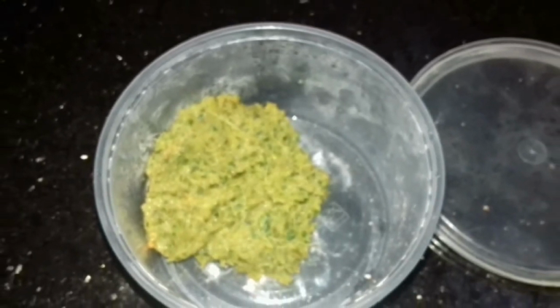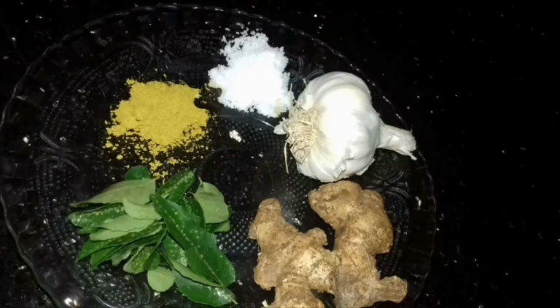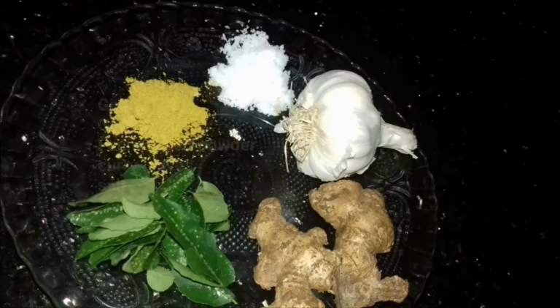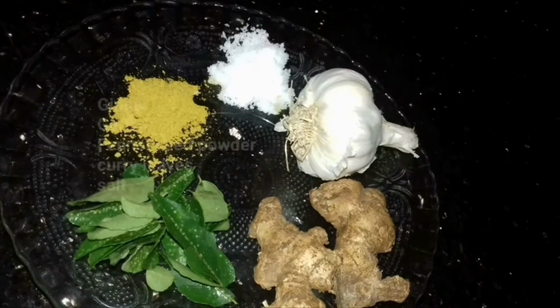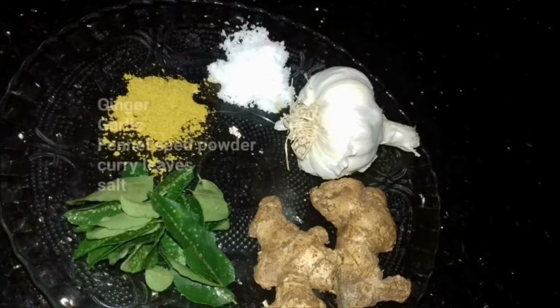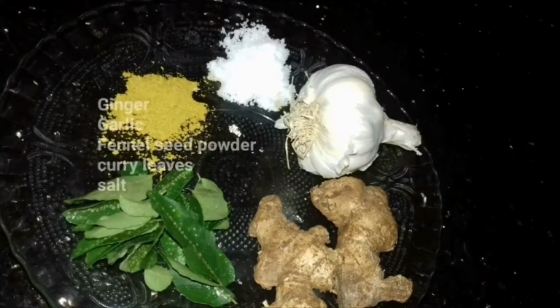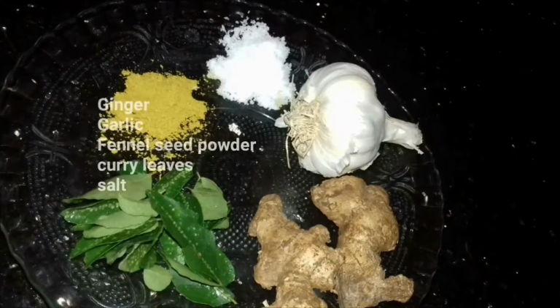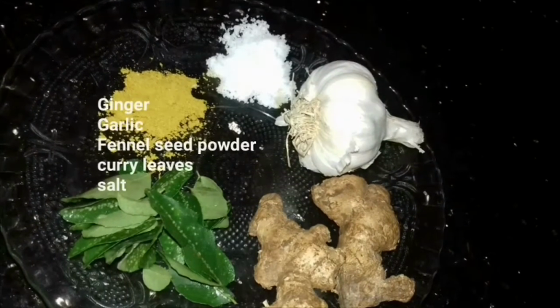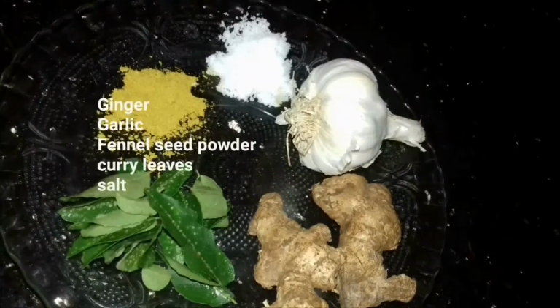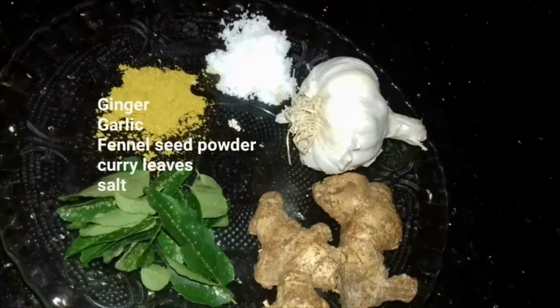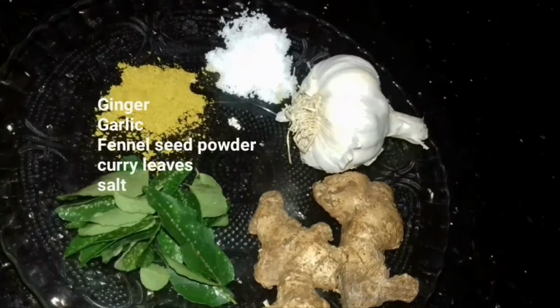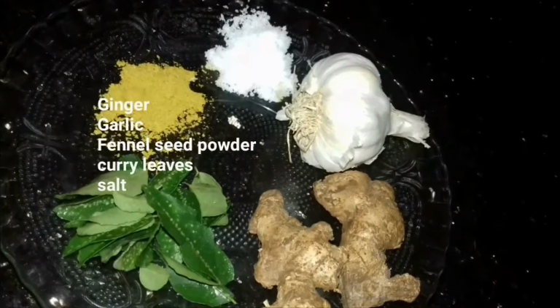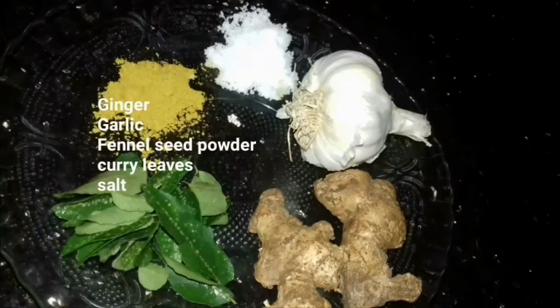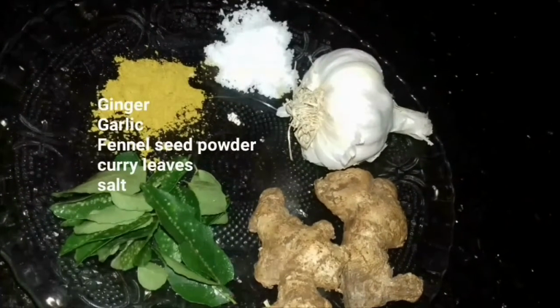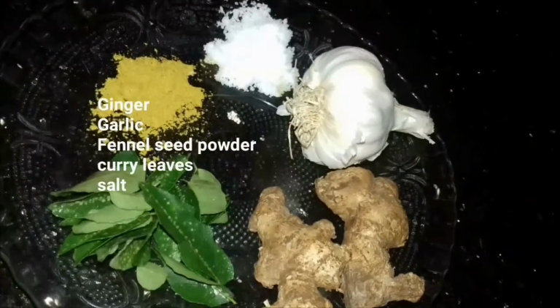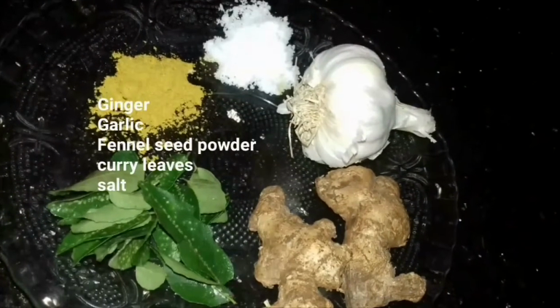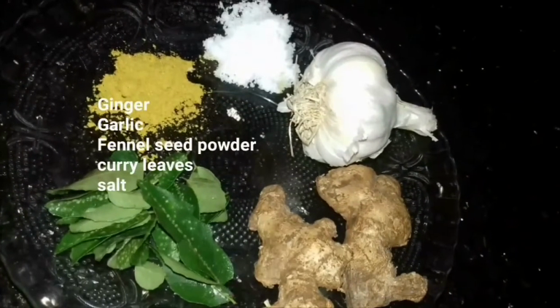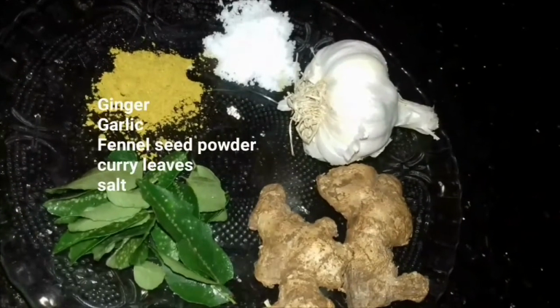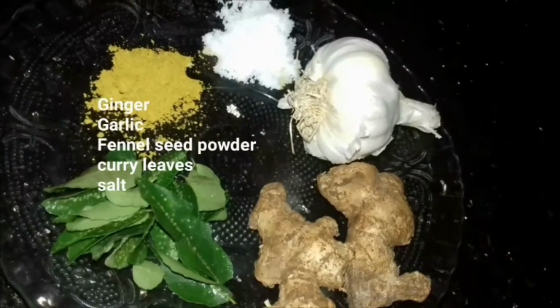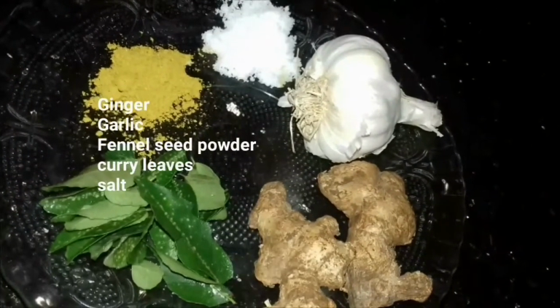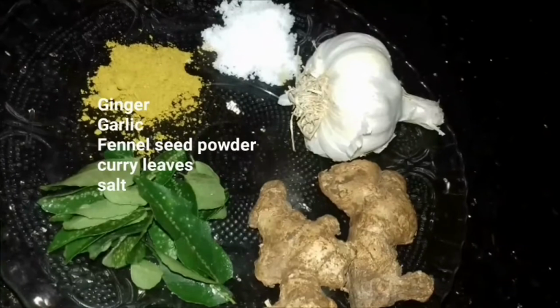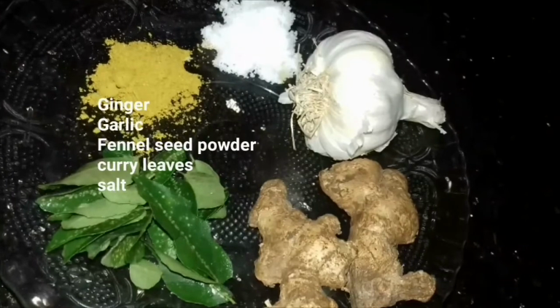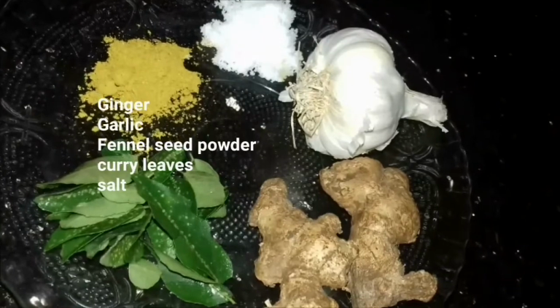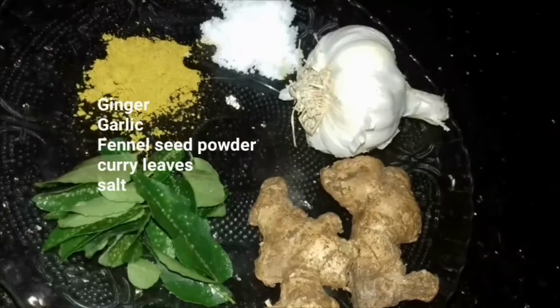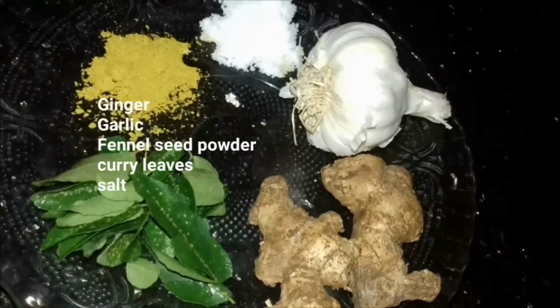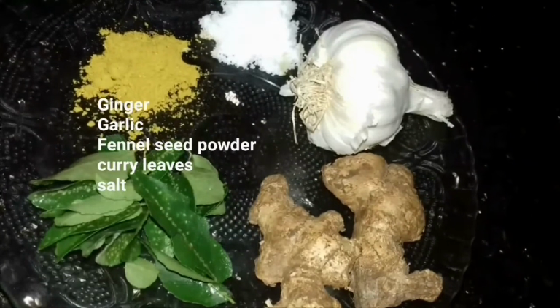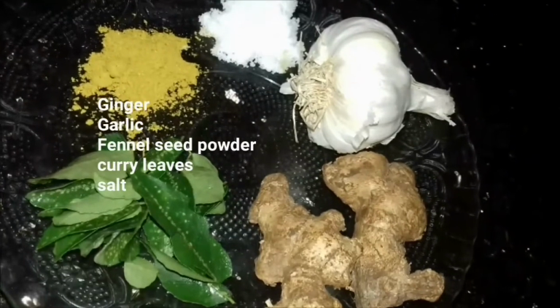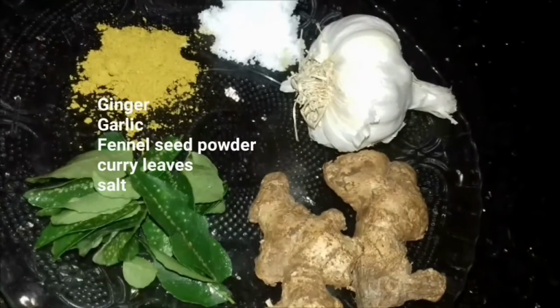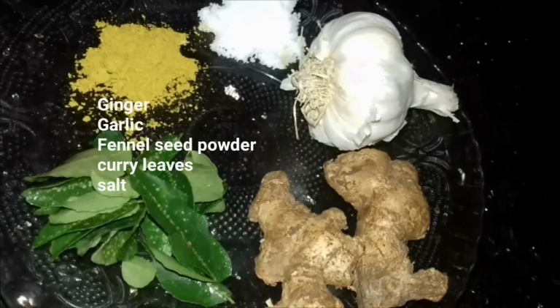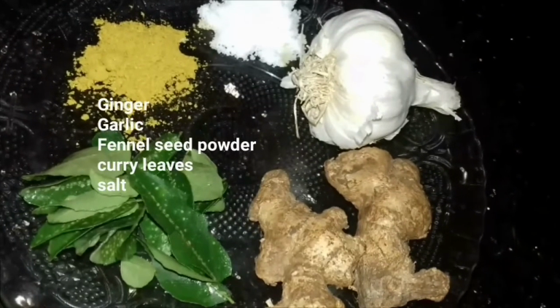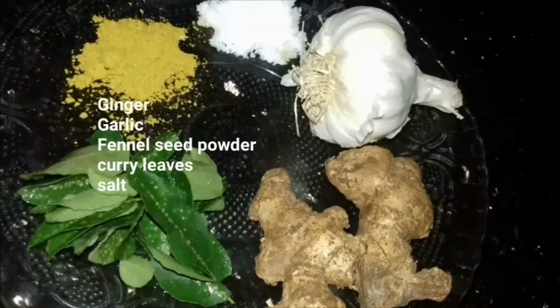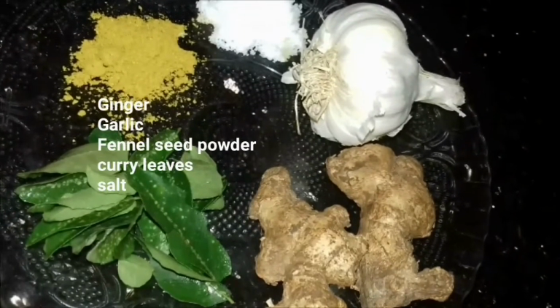The five ingredients are: ginger, garlic, fennel seed powder, curry leaves, and salt.